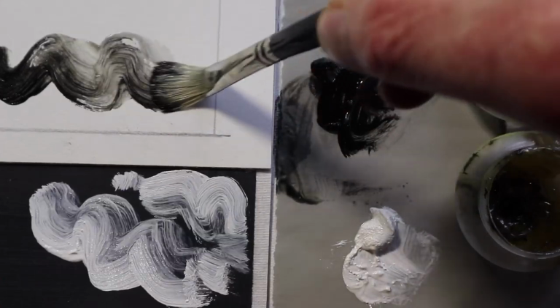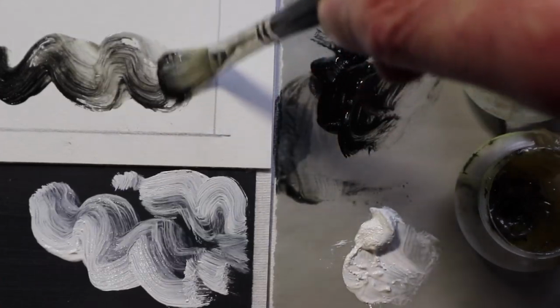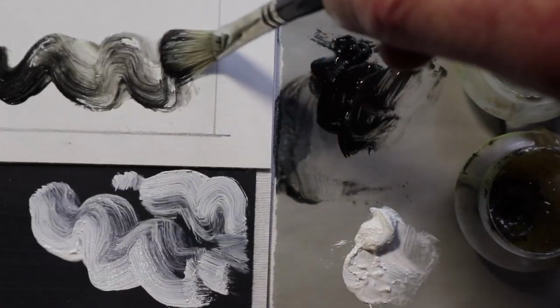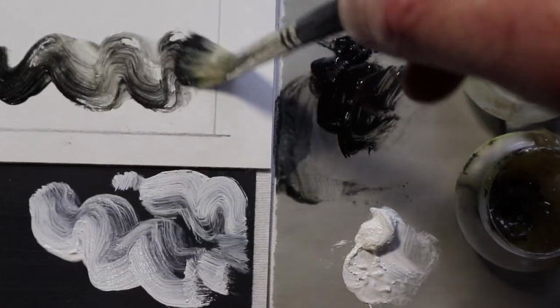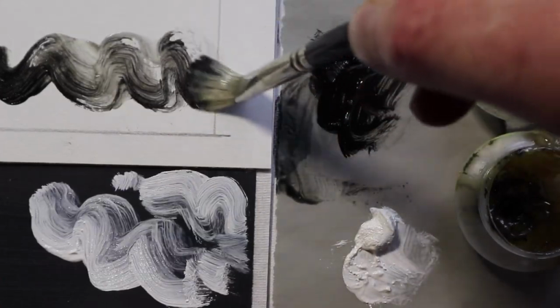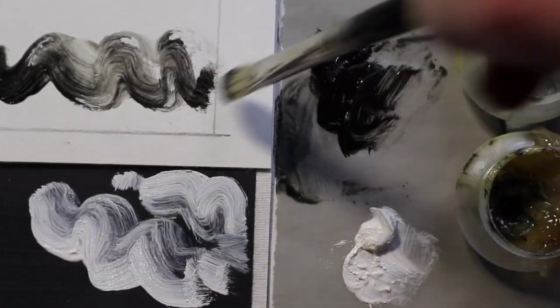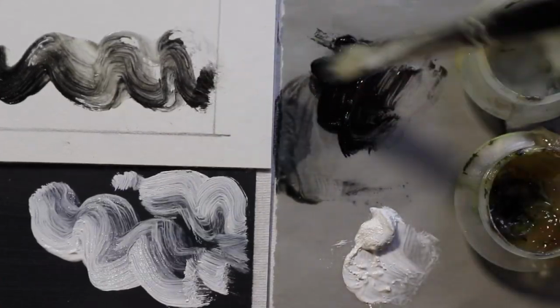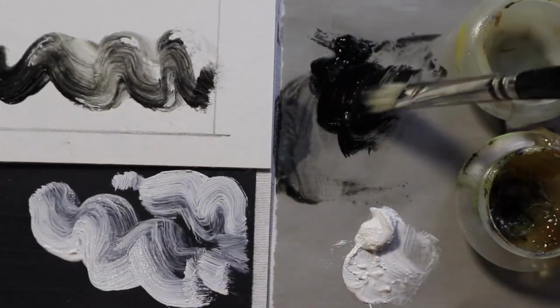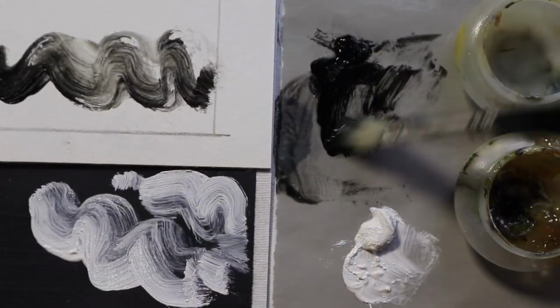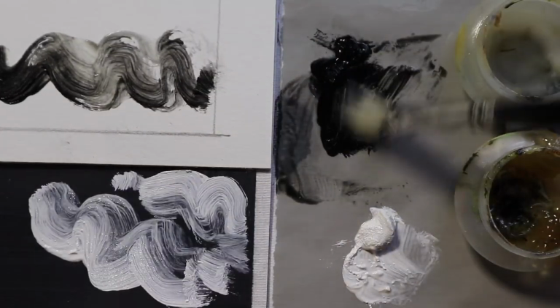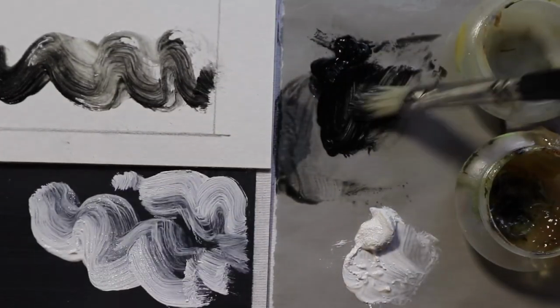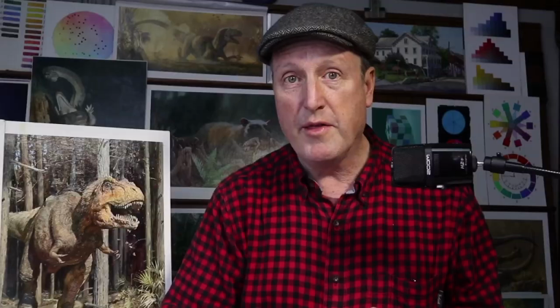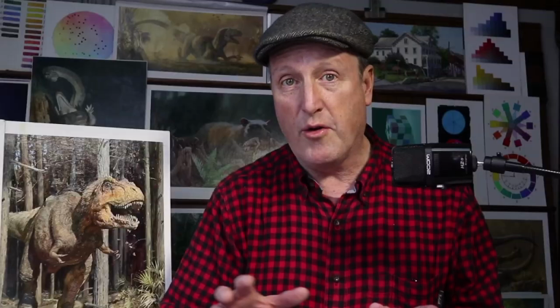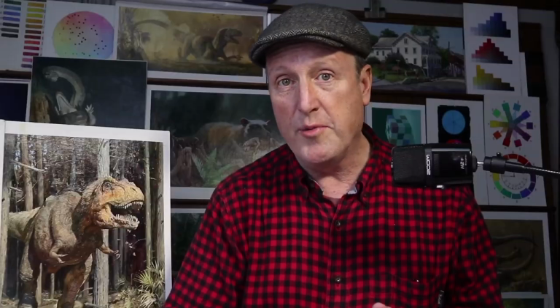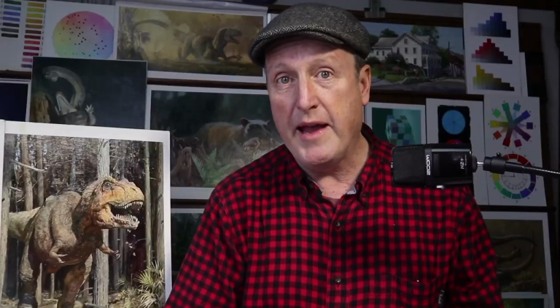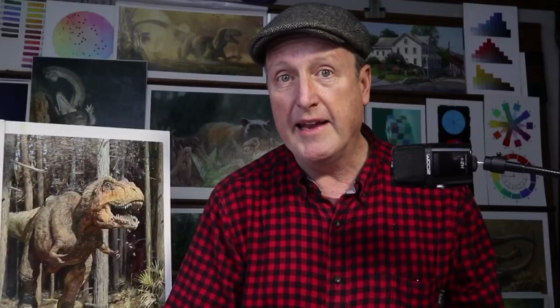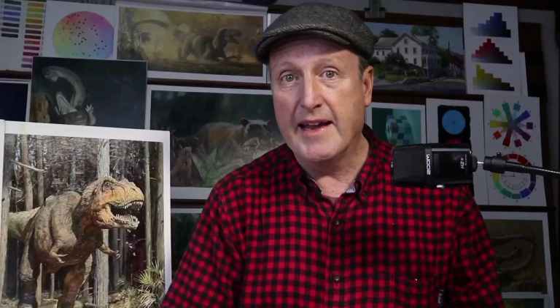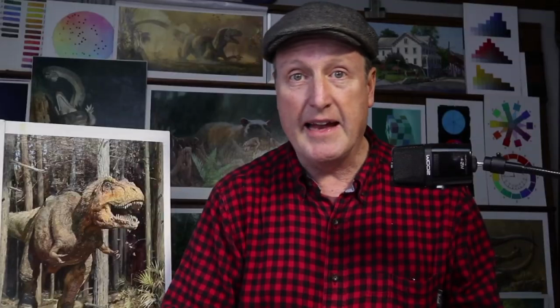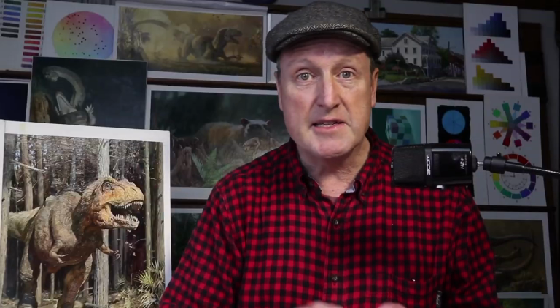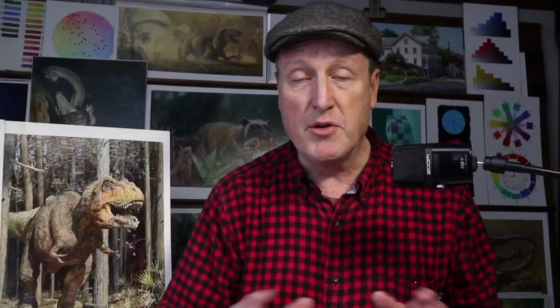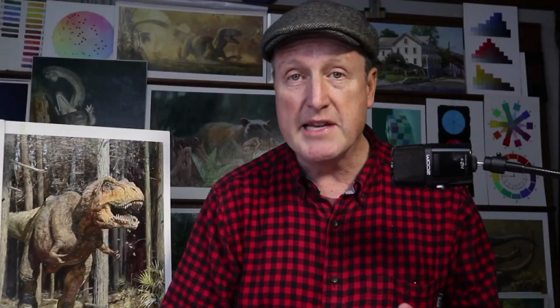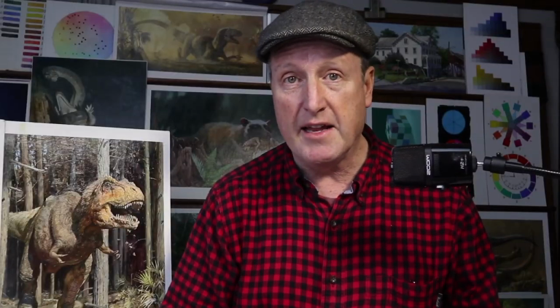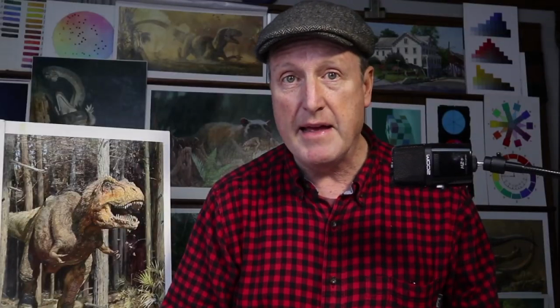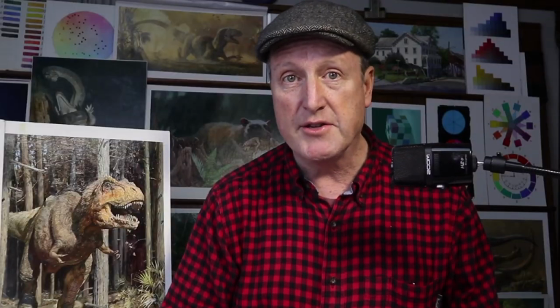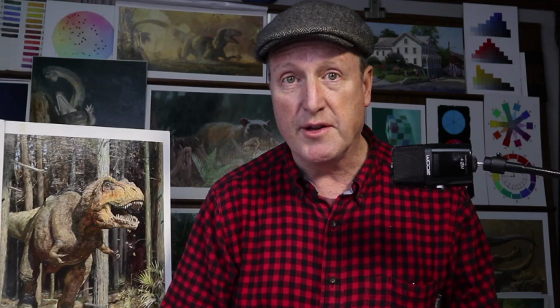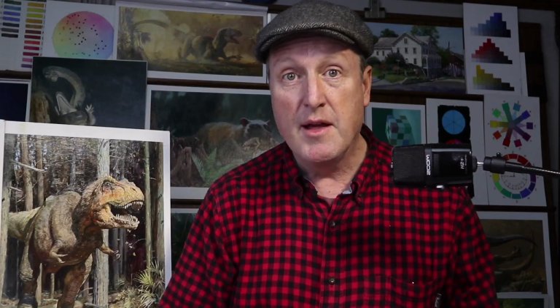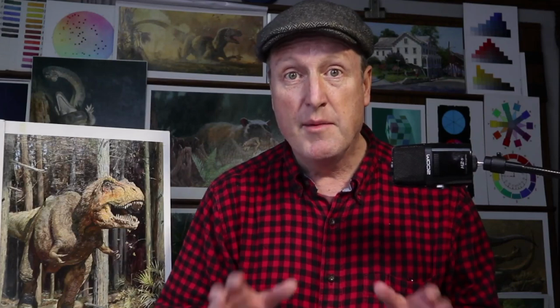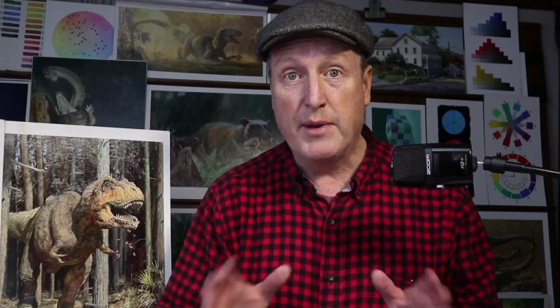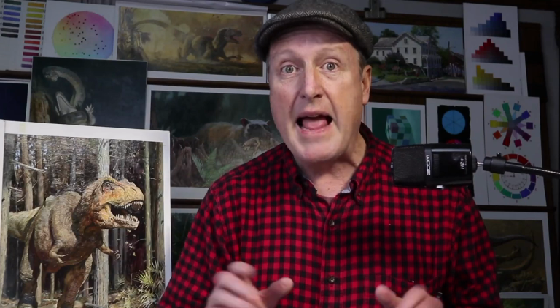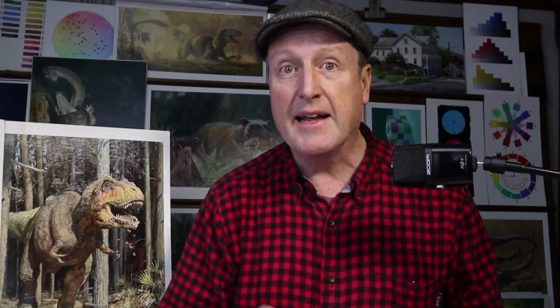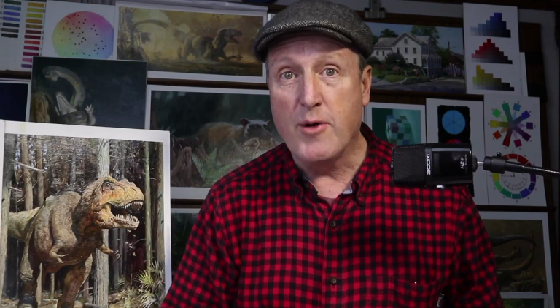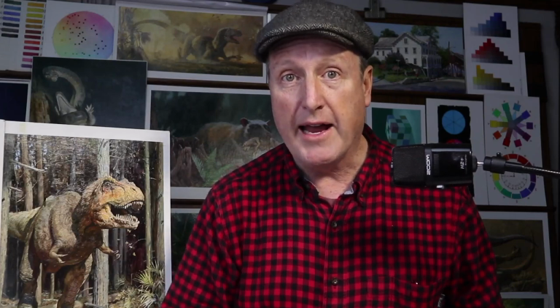So let's have some fun working with oil paint at its most elemental: black and white.